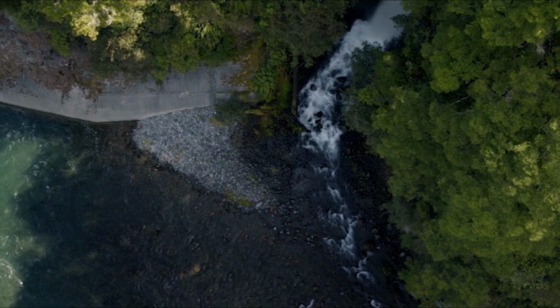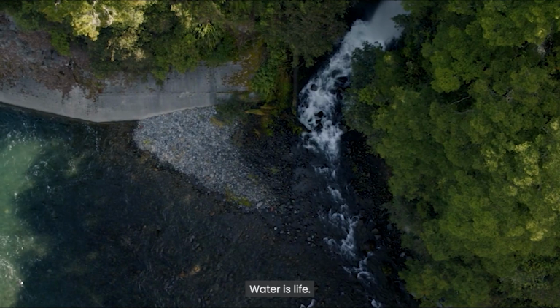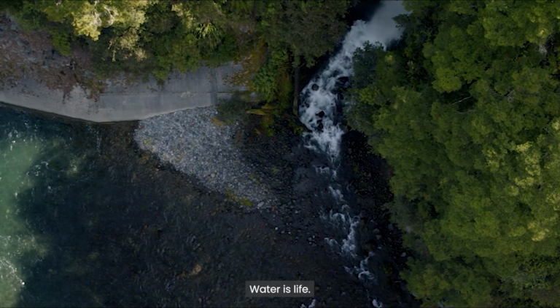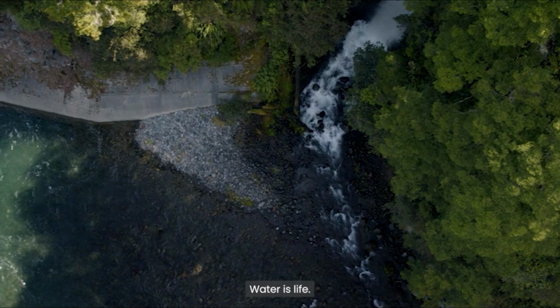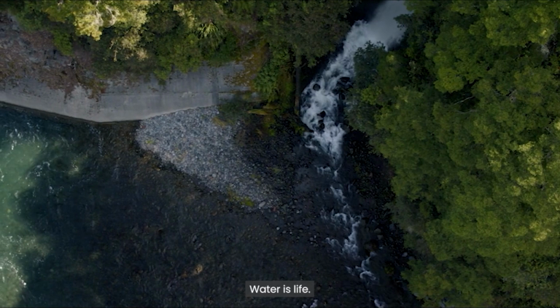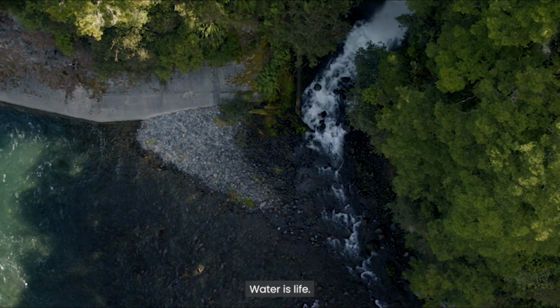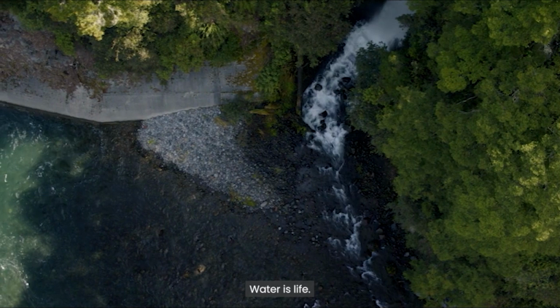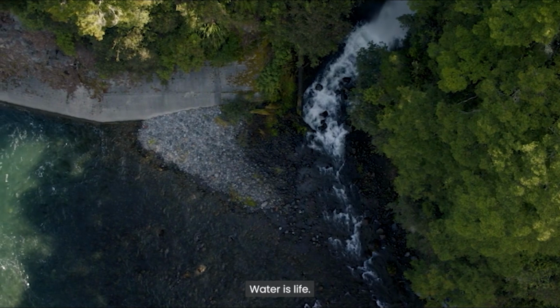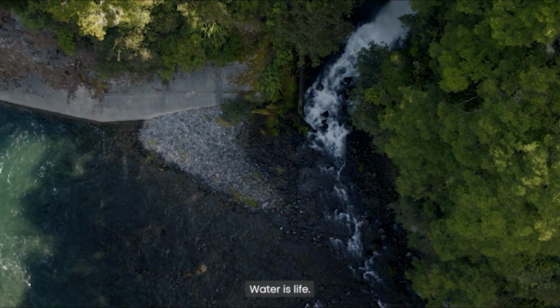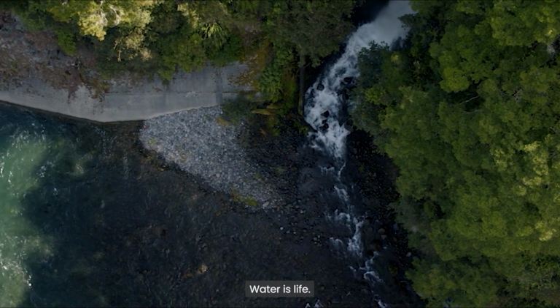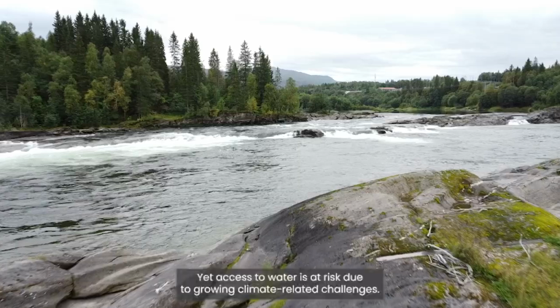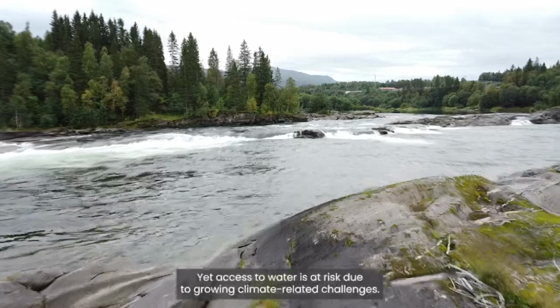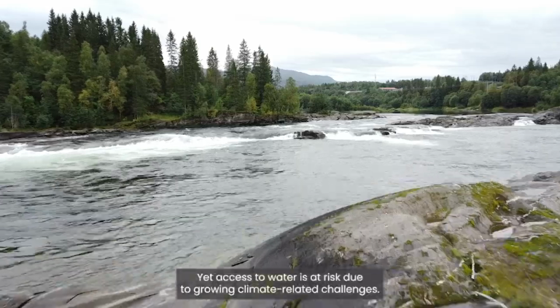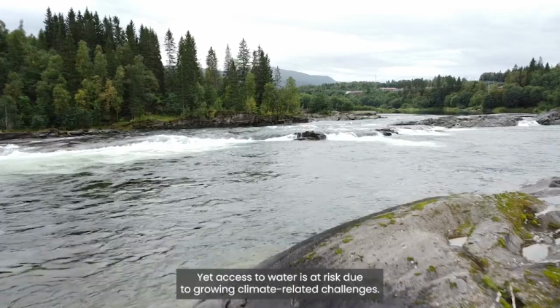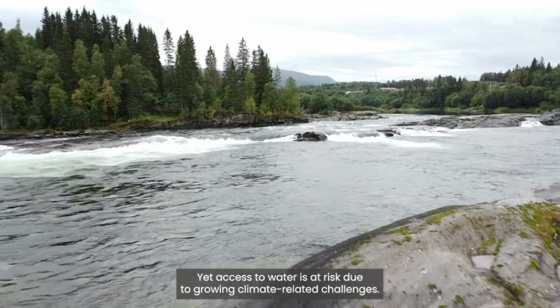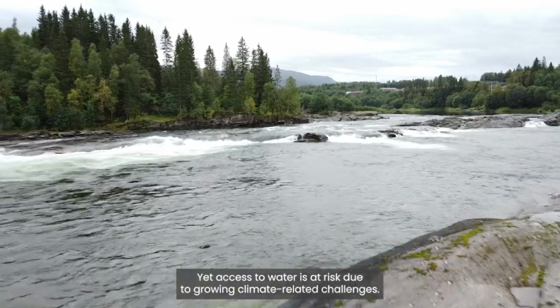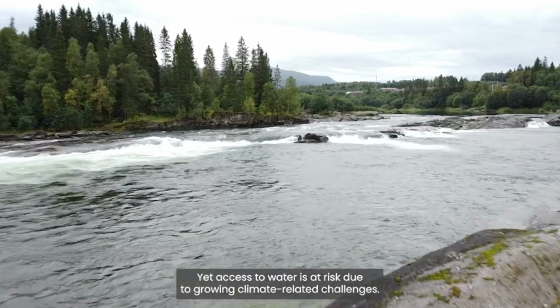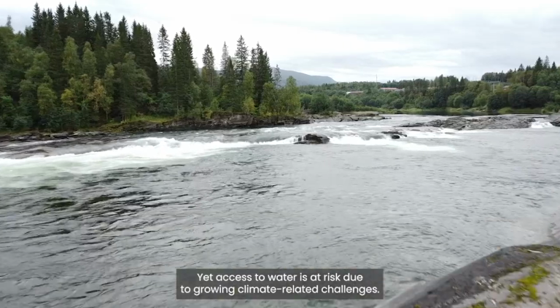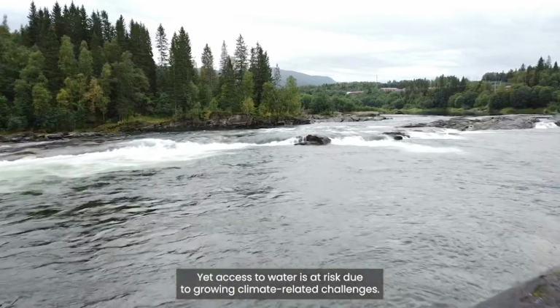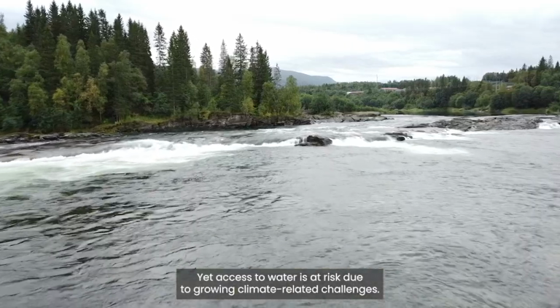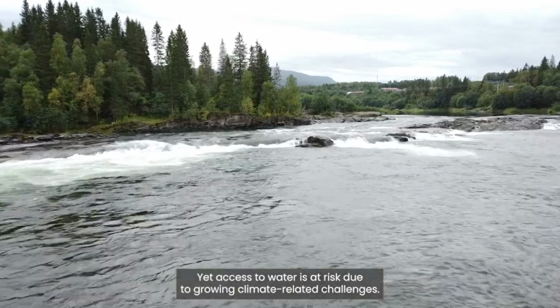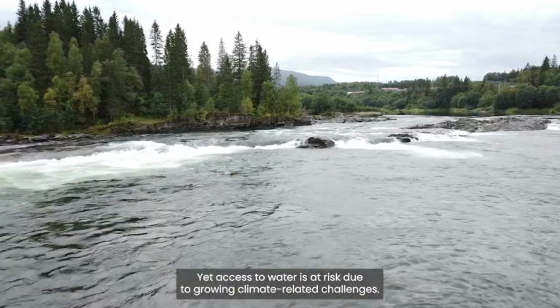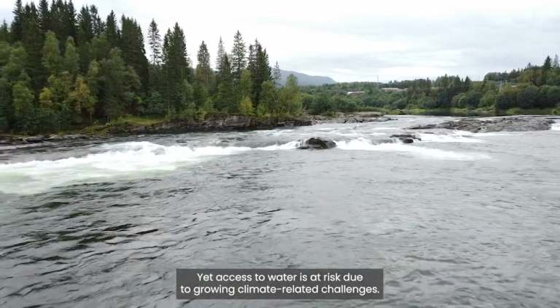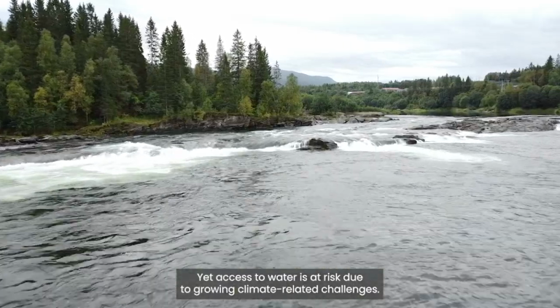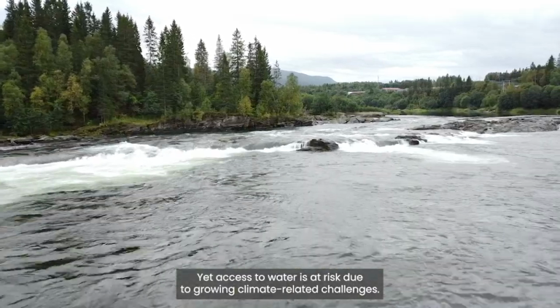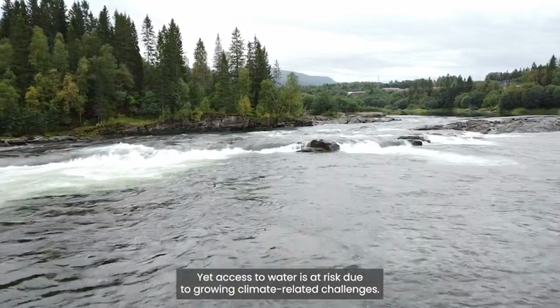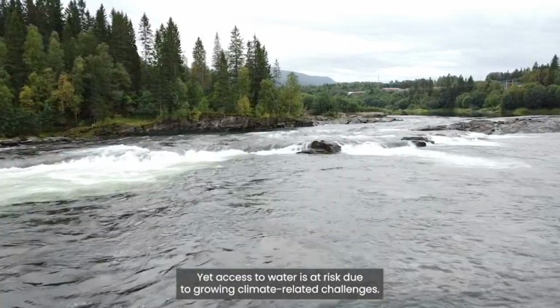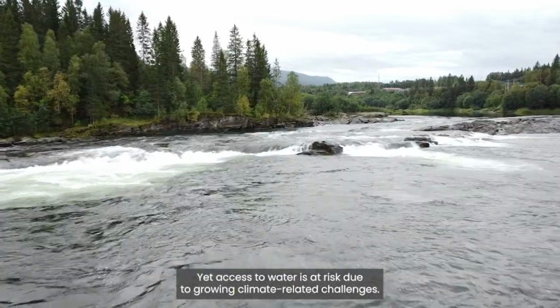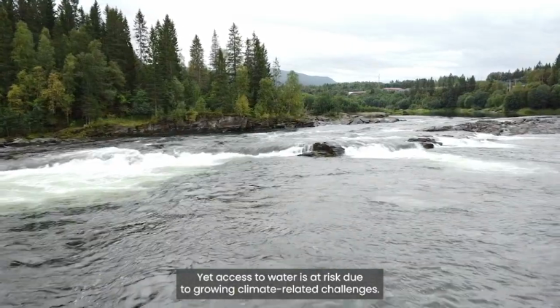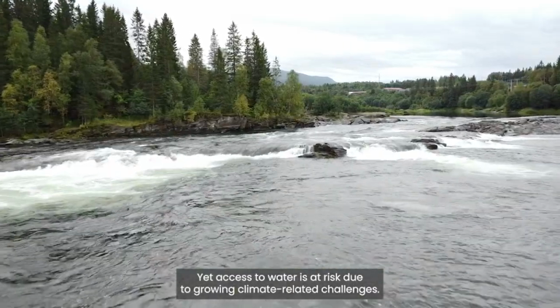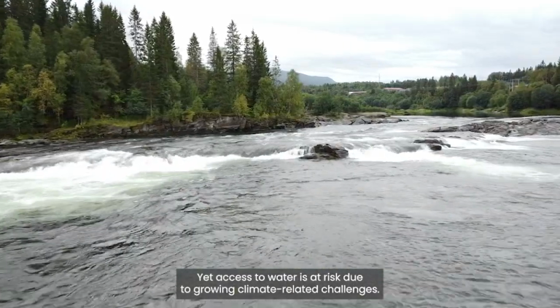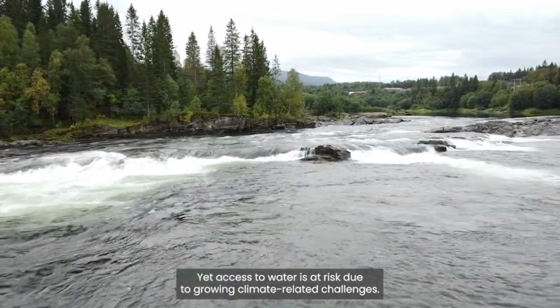Water is life, yet access to water is at risk due to growing climate-related challenges.